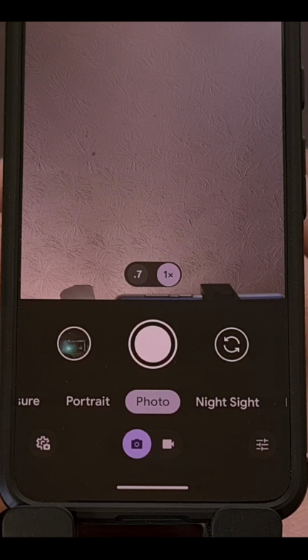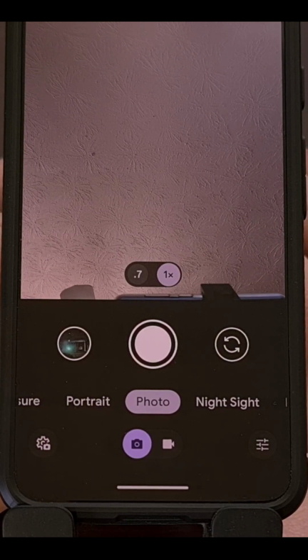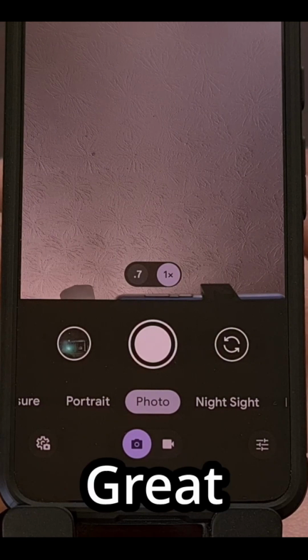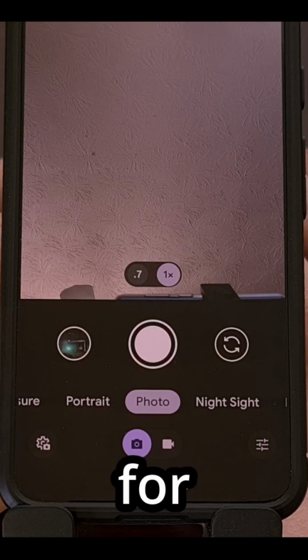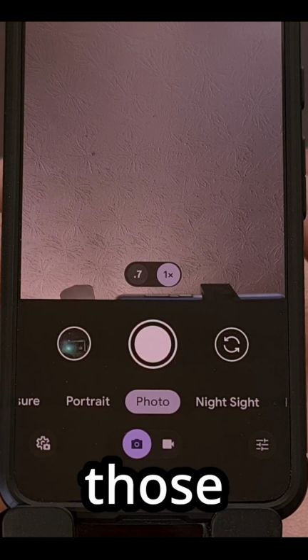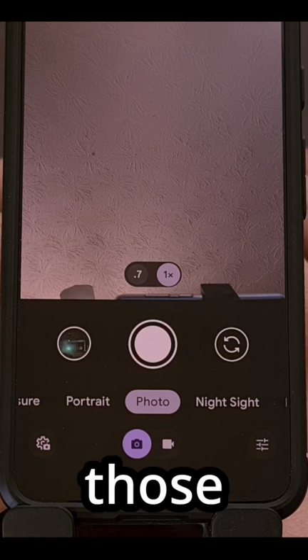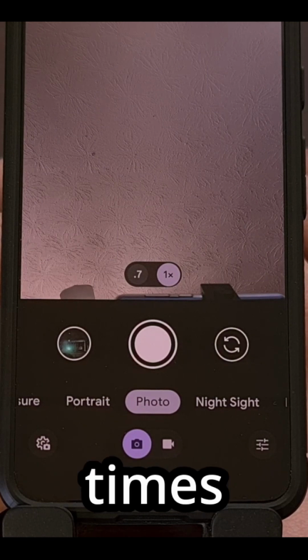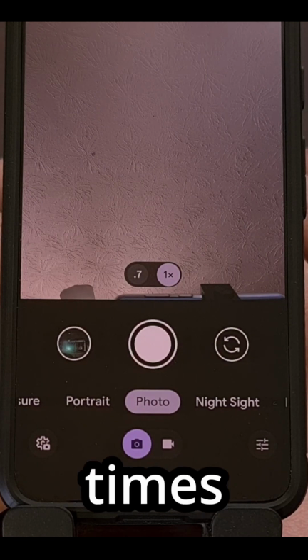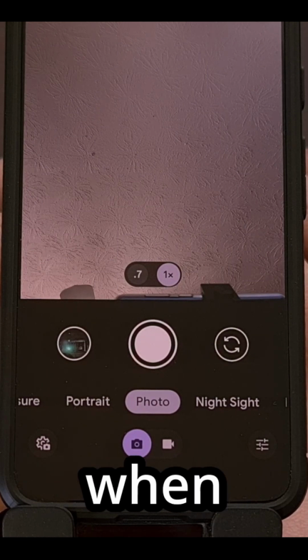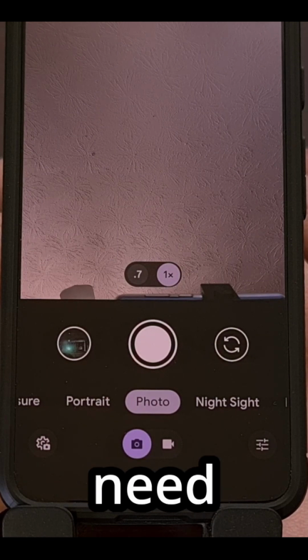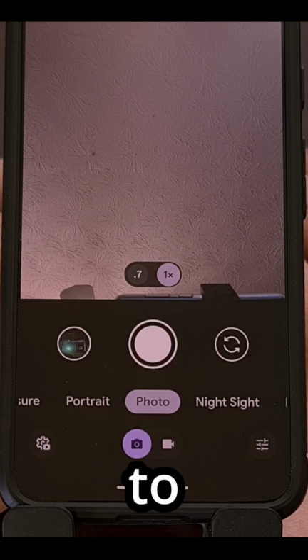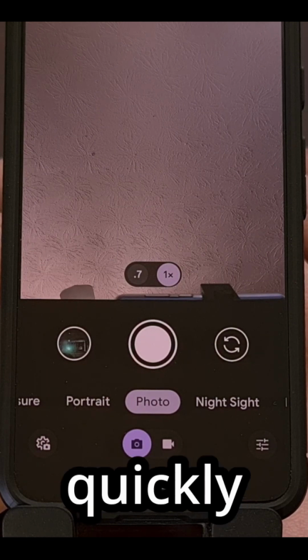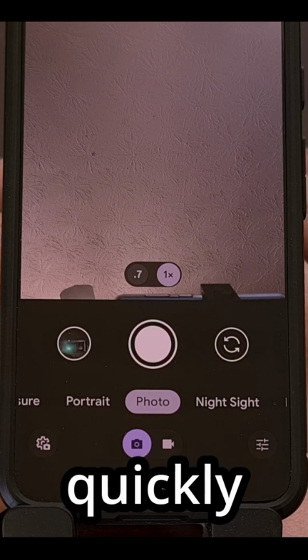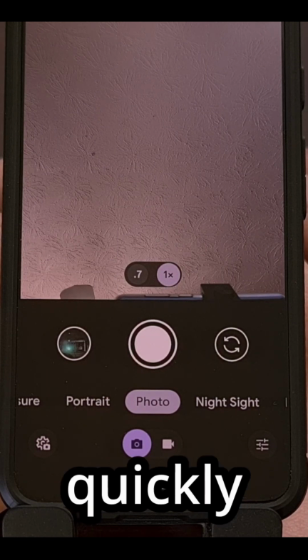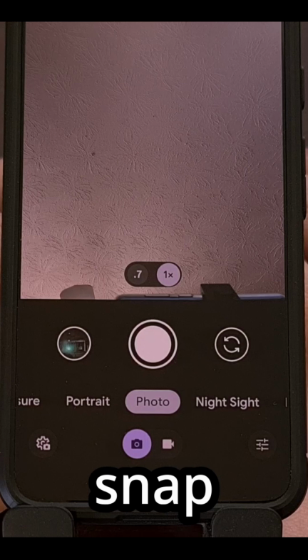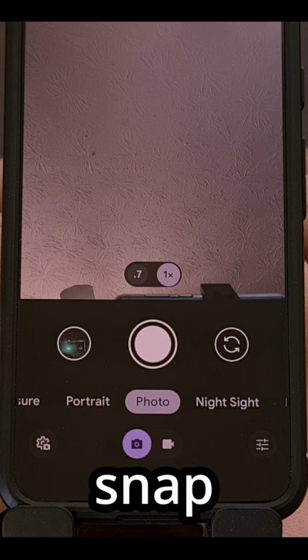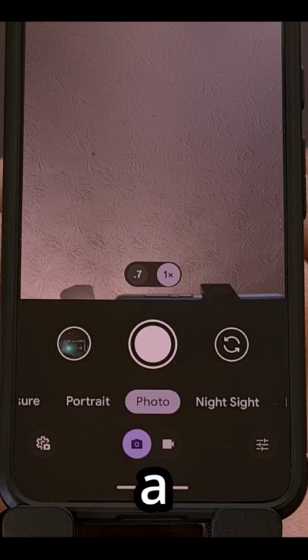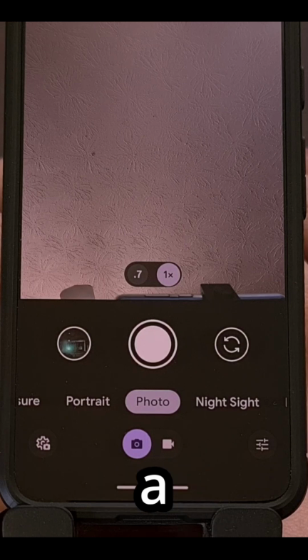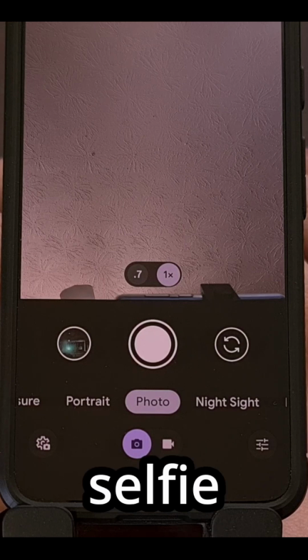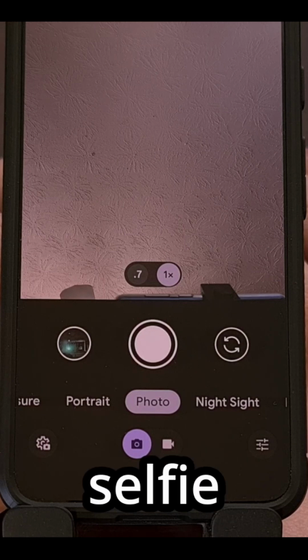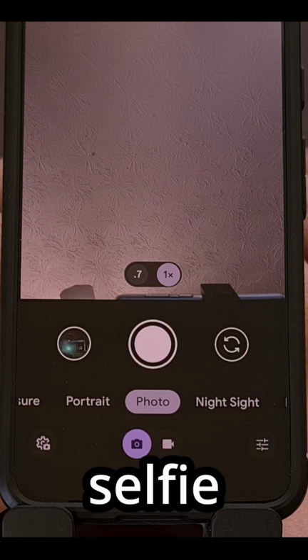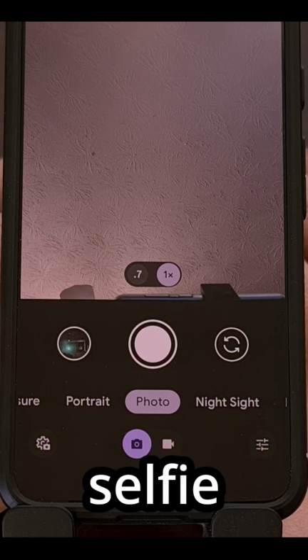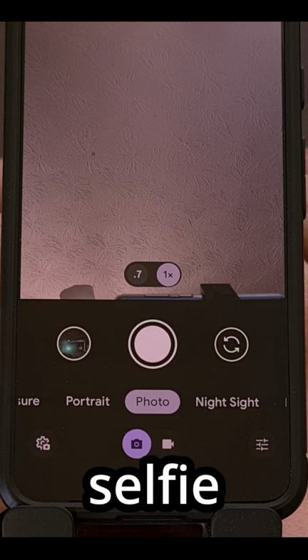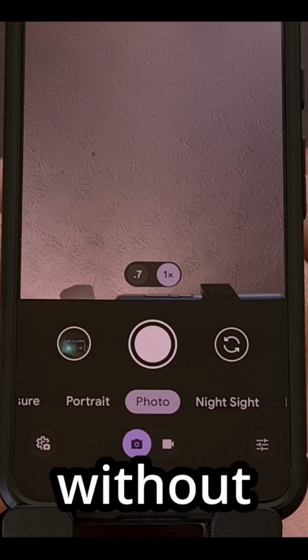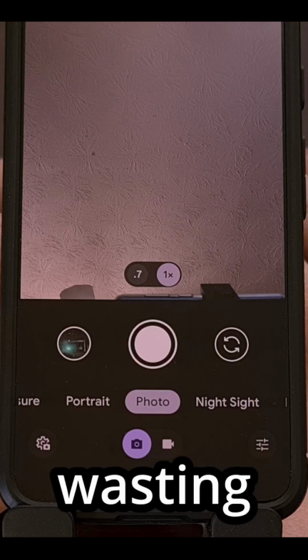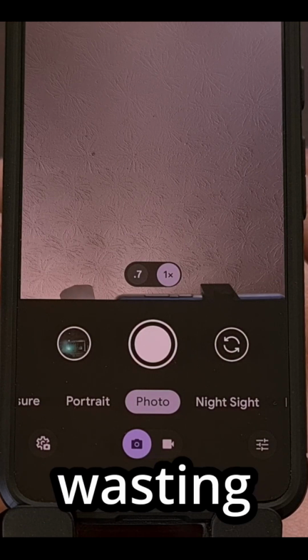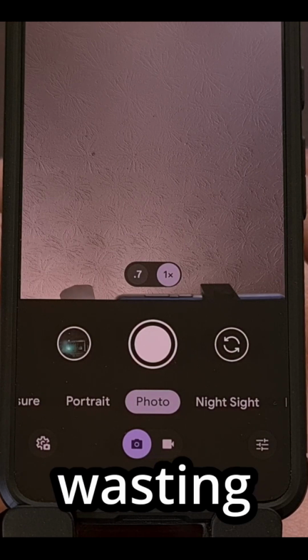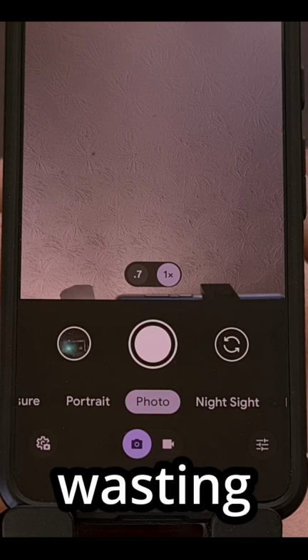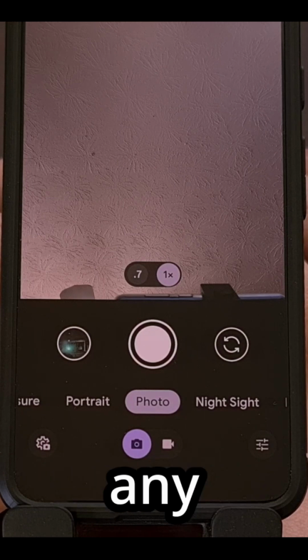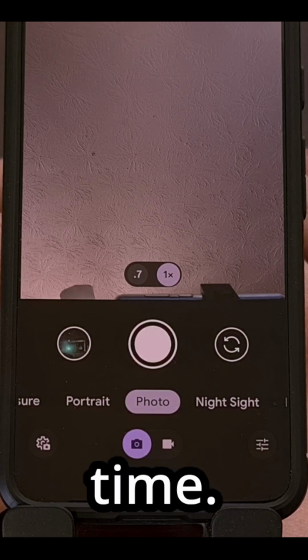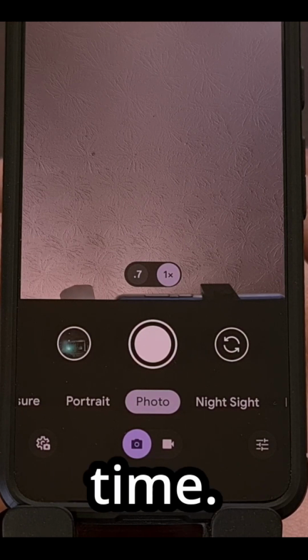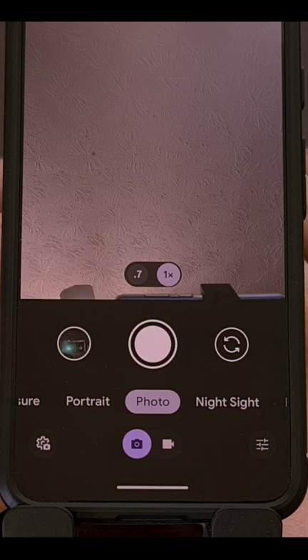Great for those times when you need to quickly snap a selfie without wasting any time.